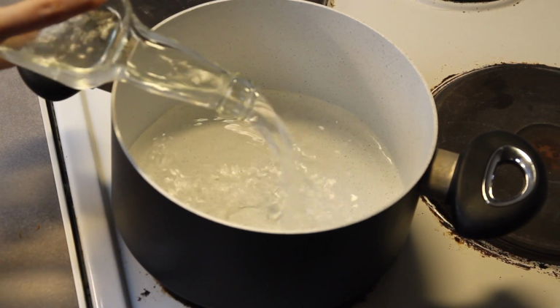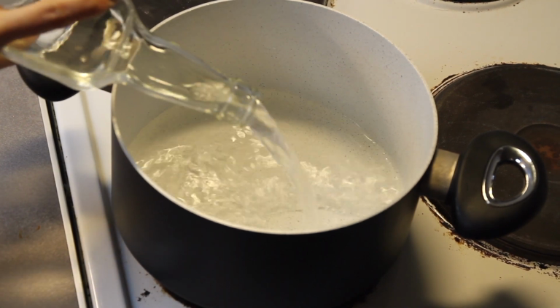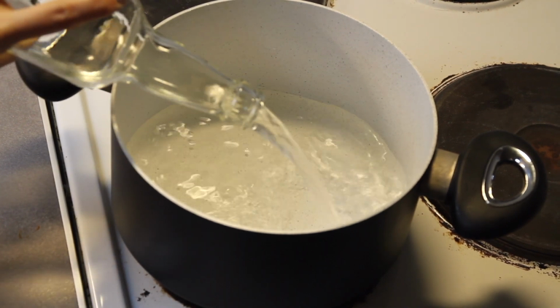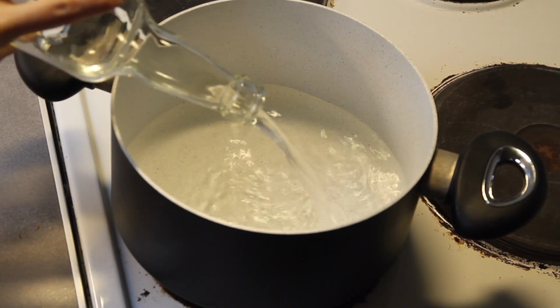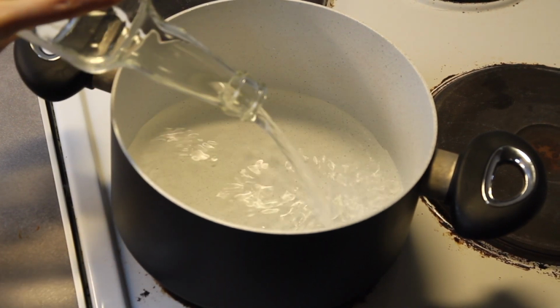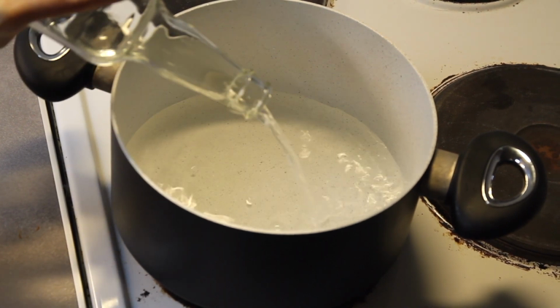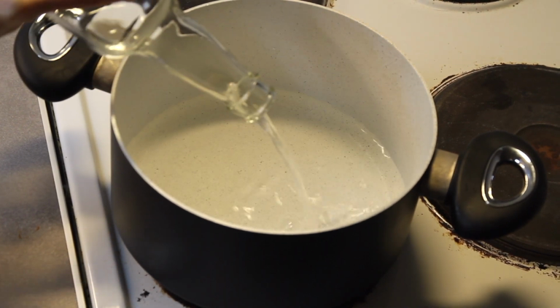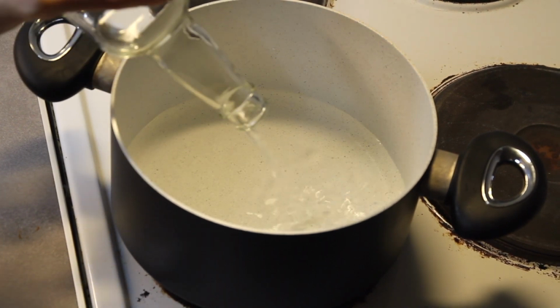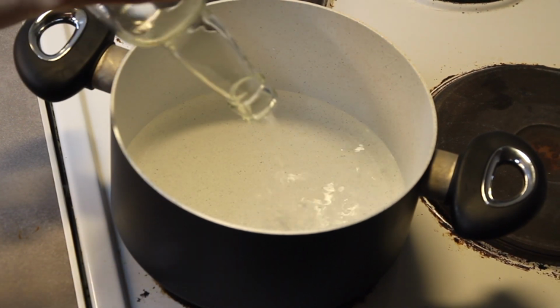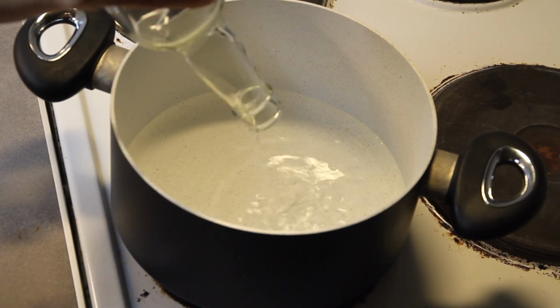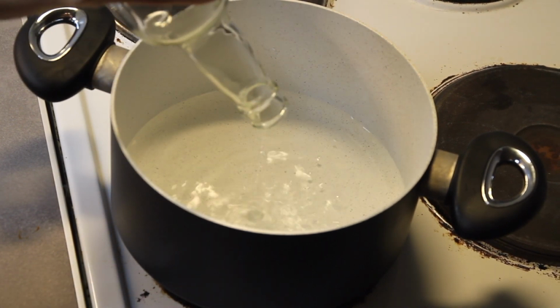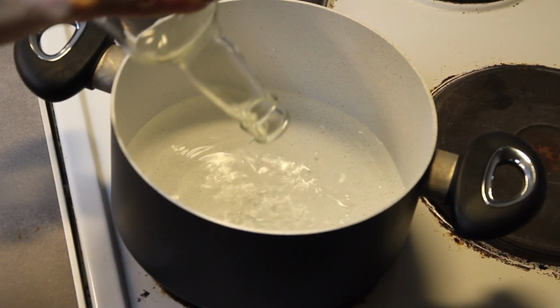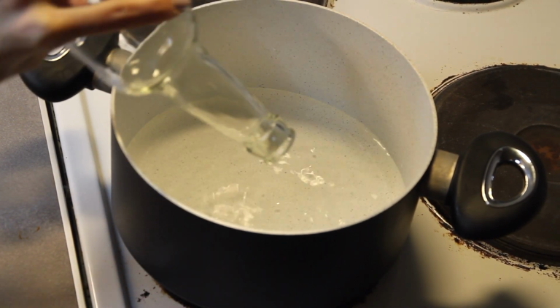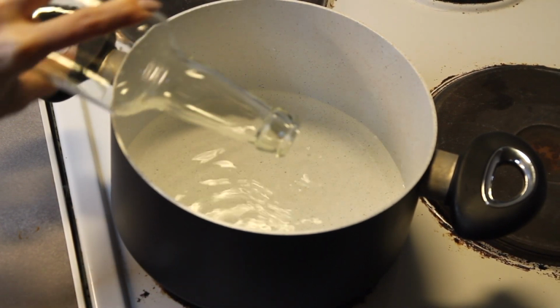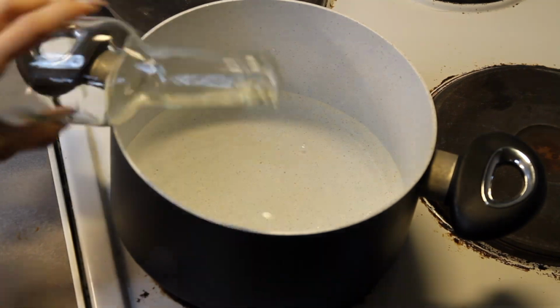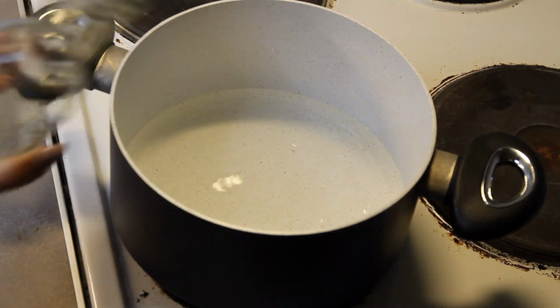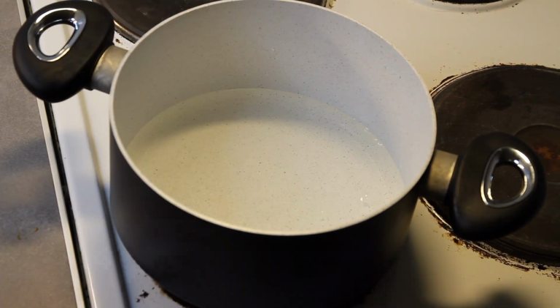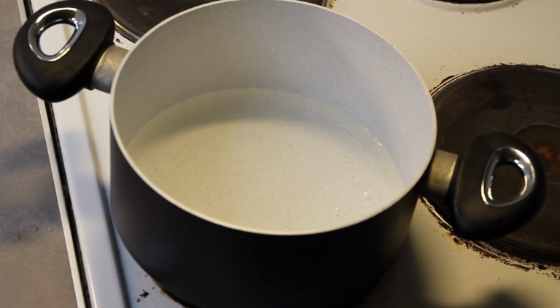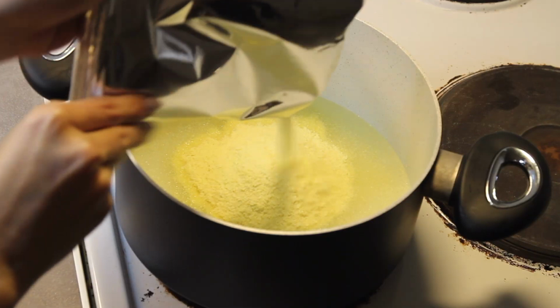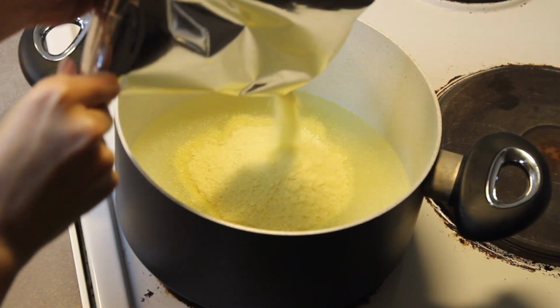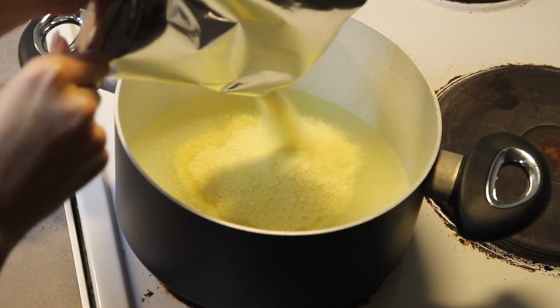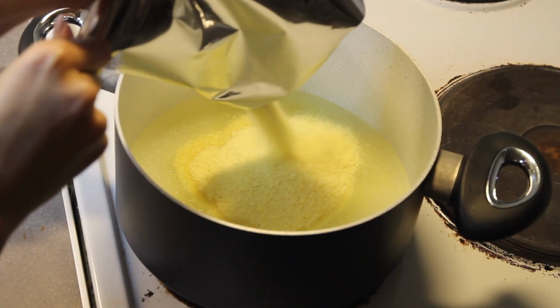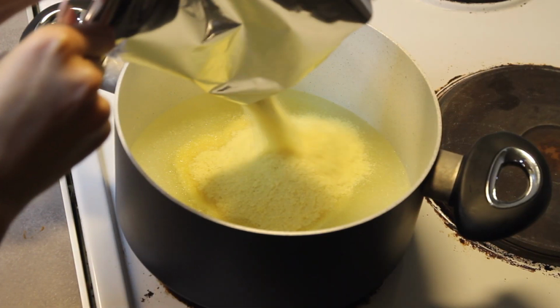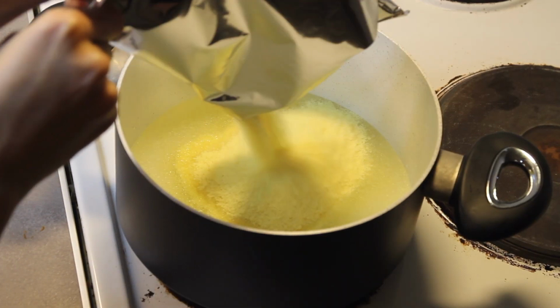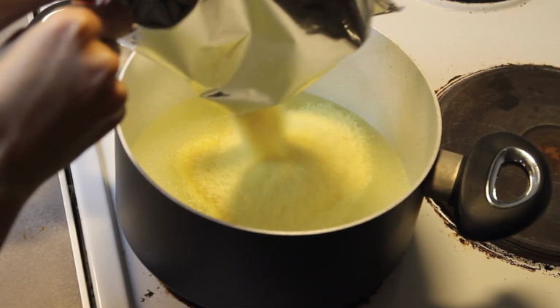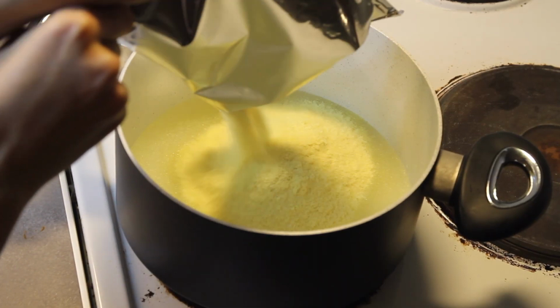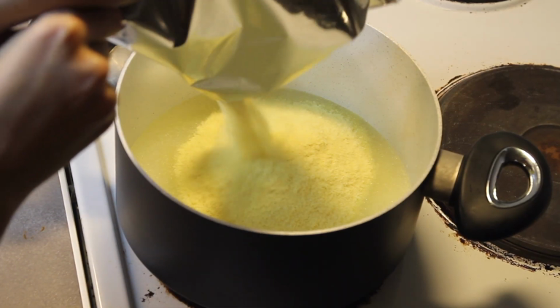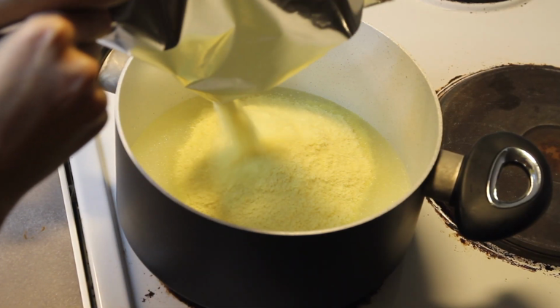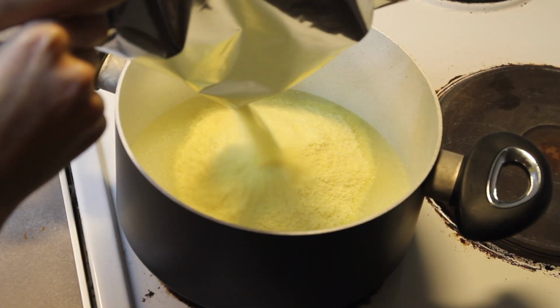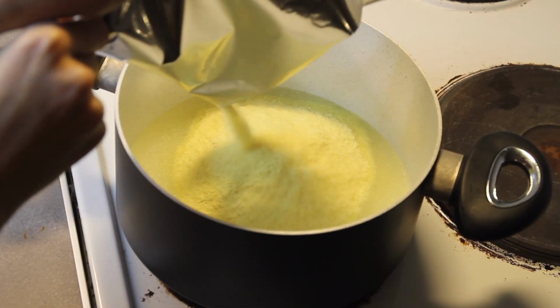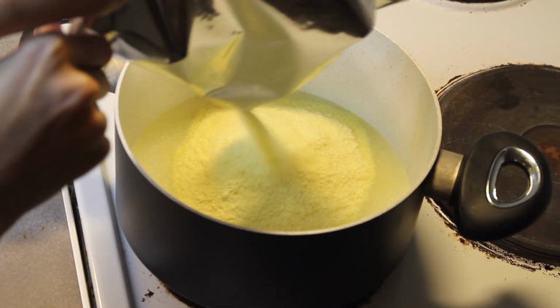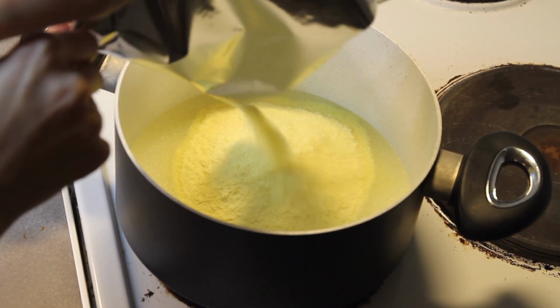So to start, you mix the mashed potato powder with water and mix until you reach a fluffy texture.